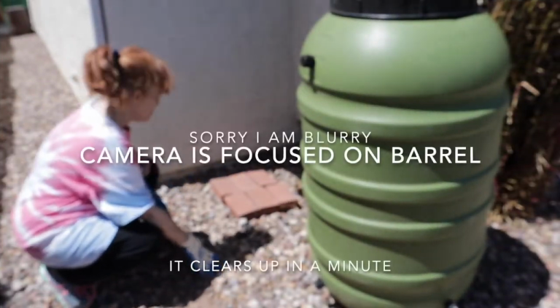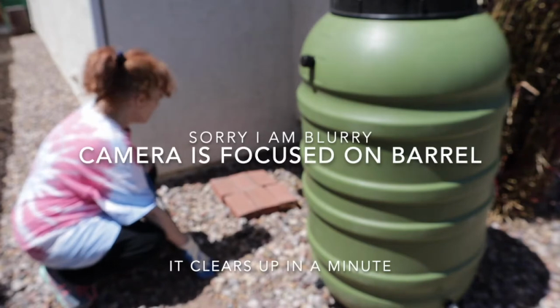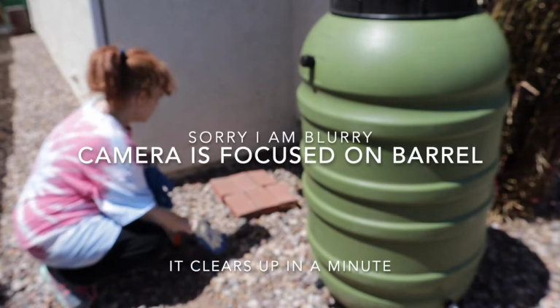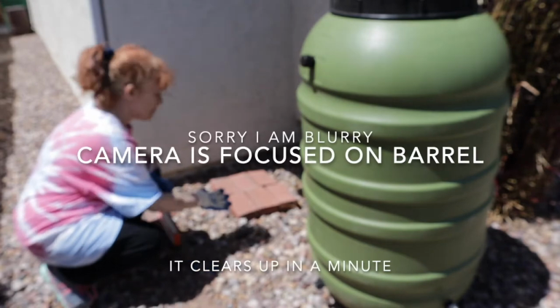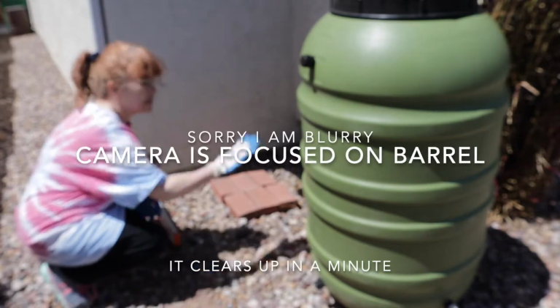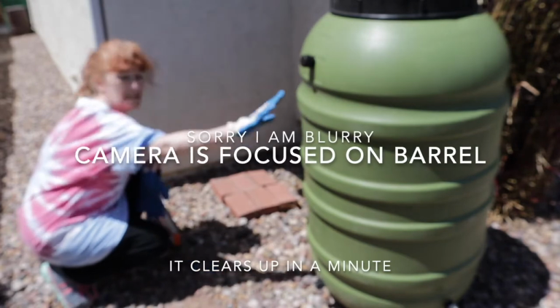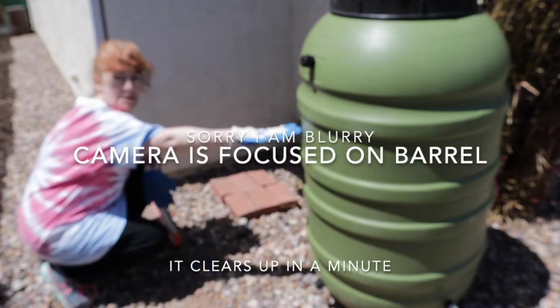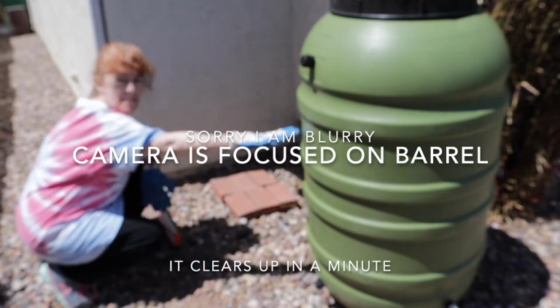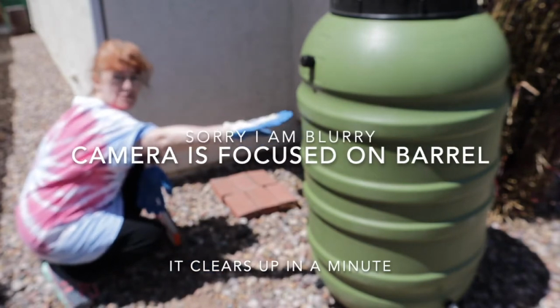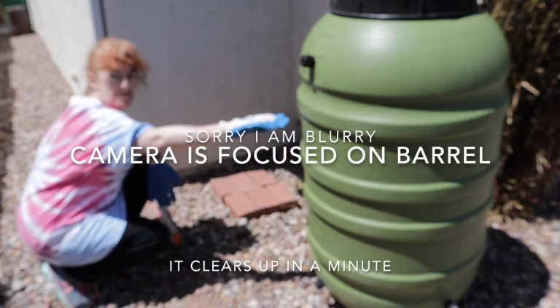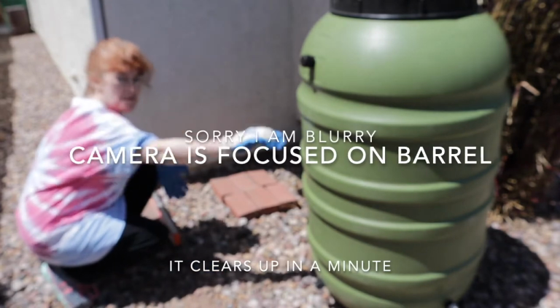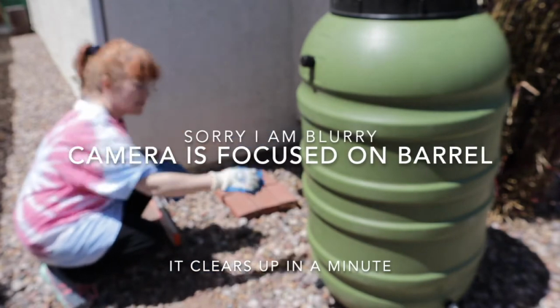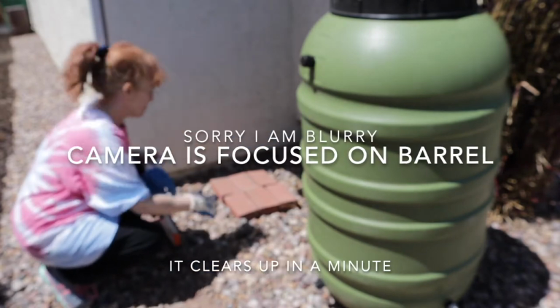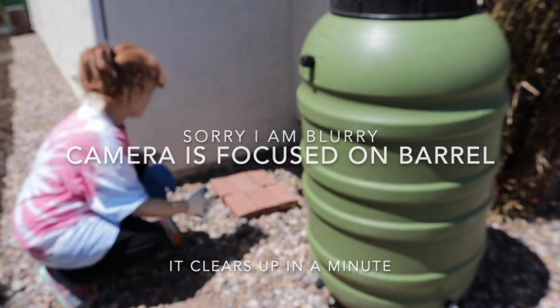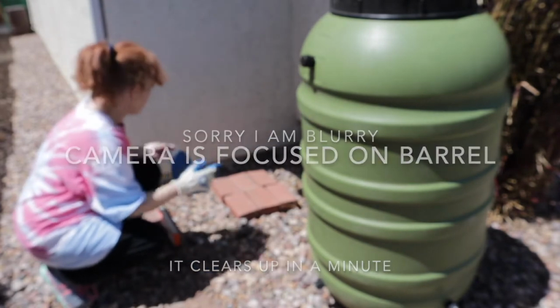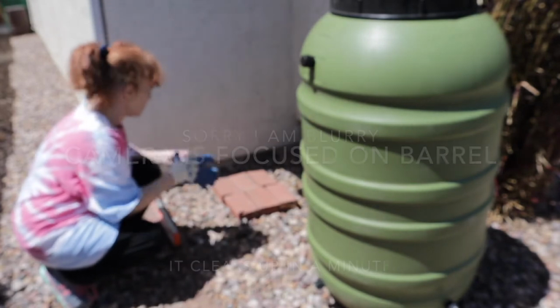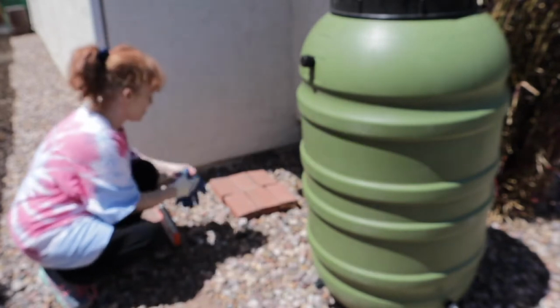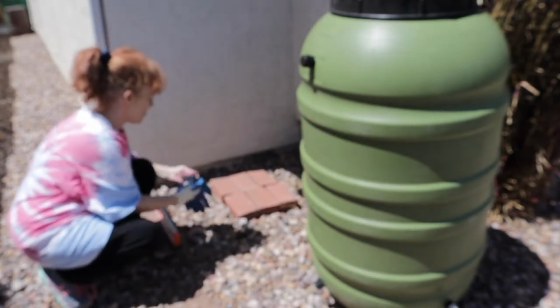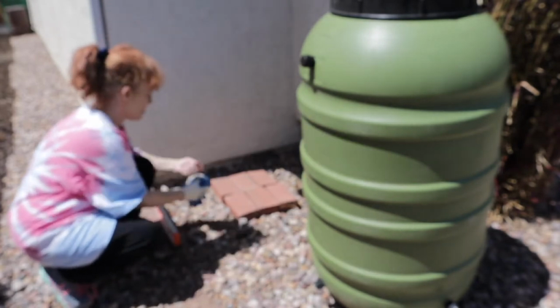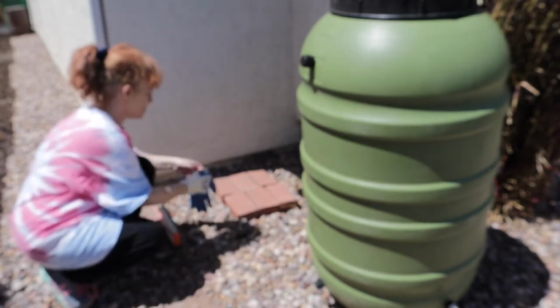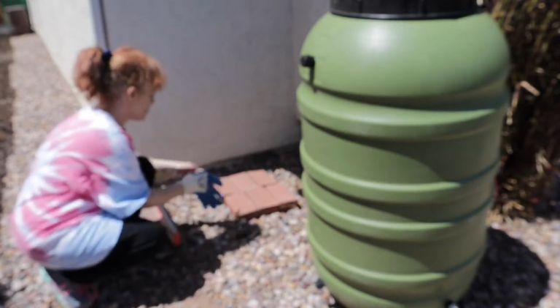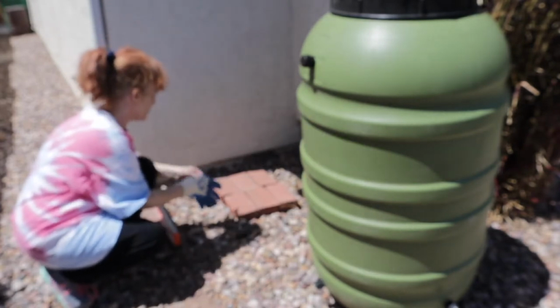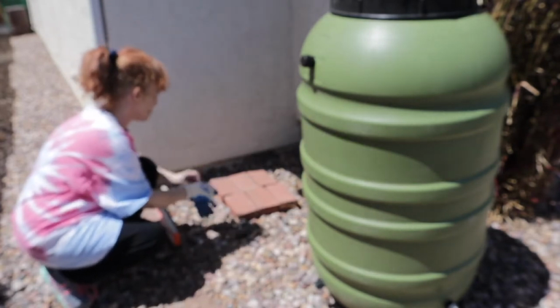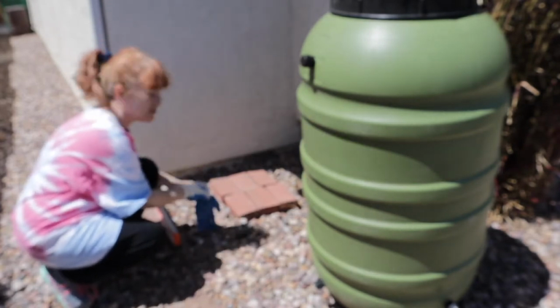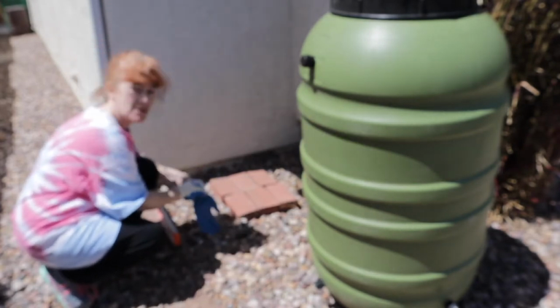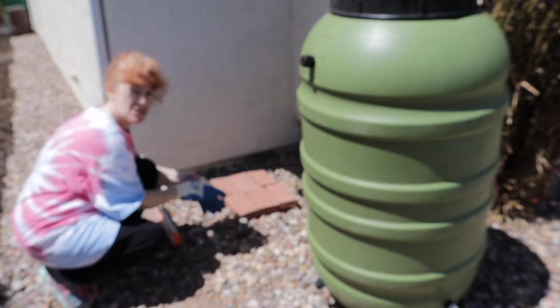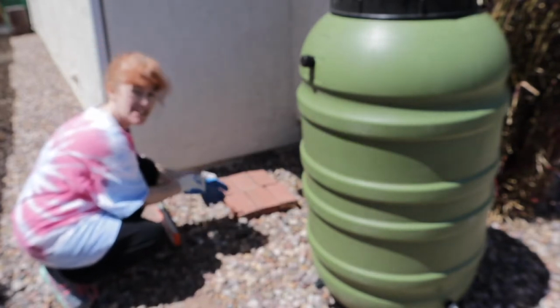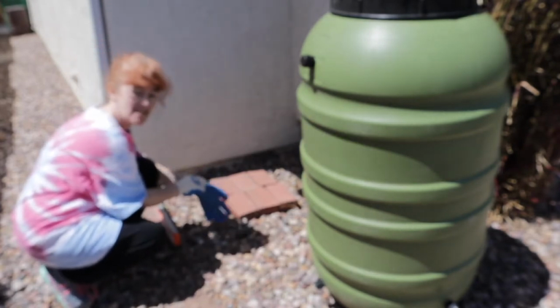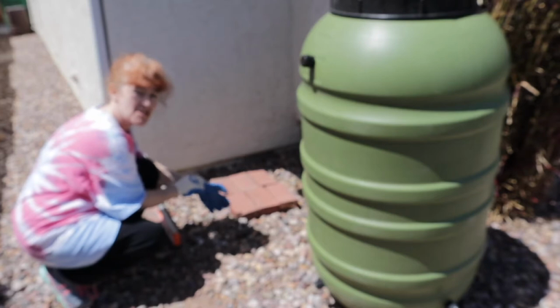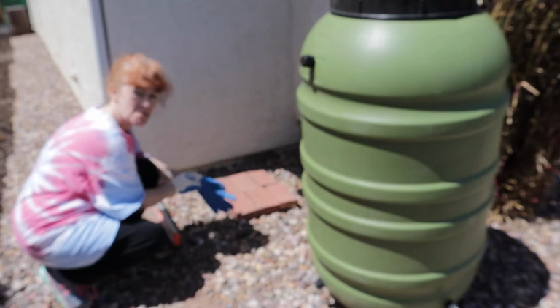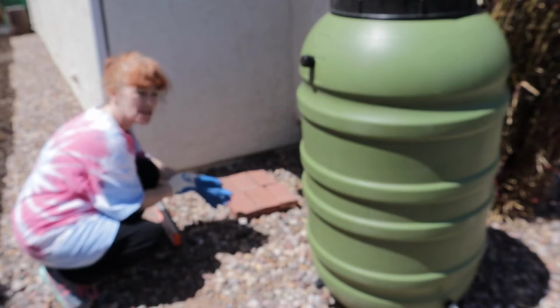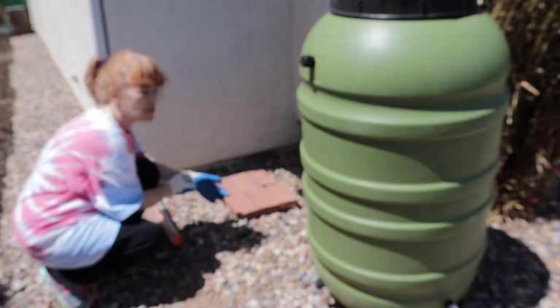Now I'm building the platform for my rain barrel, just making sure the bricks are as level as possible.